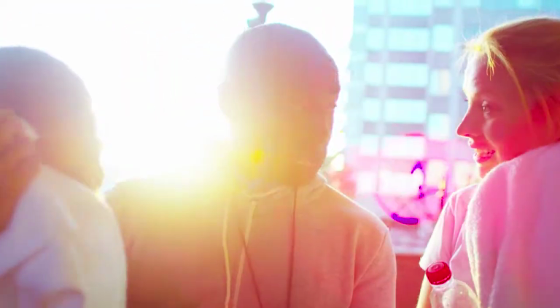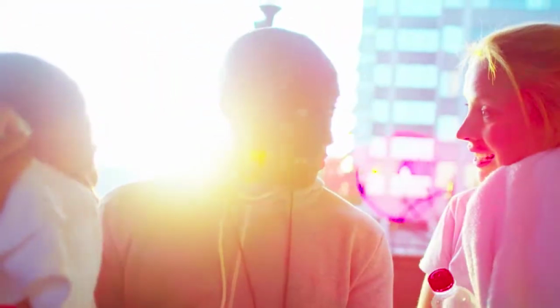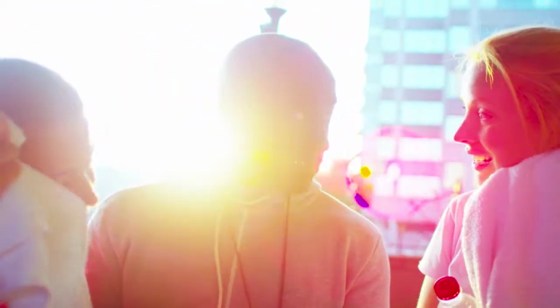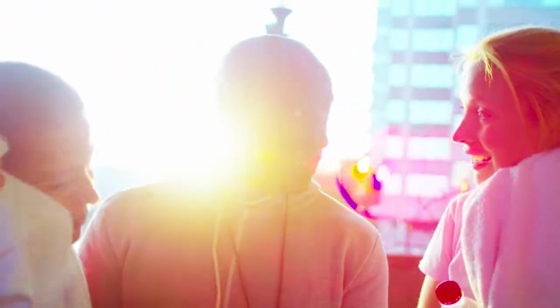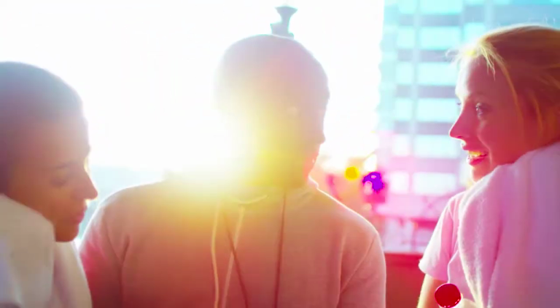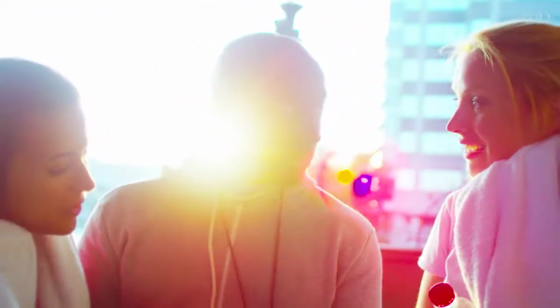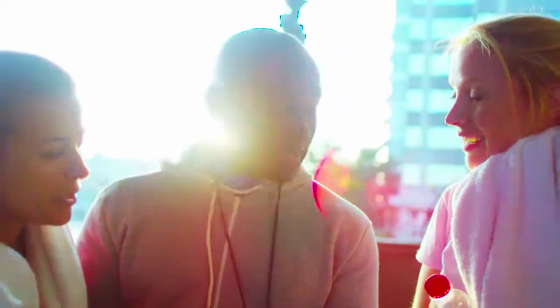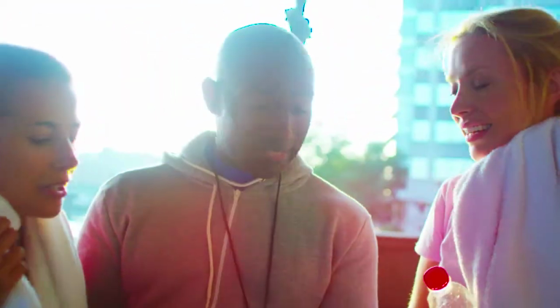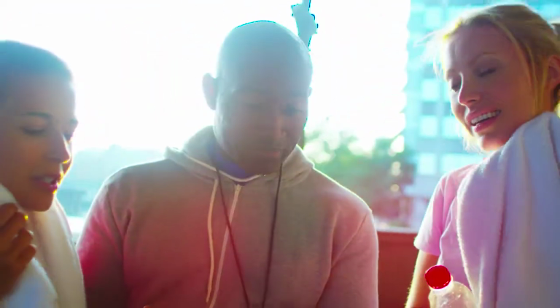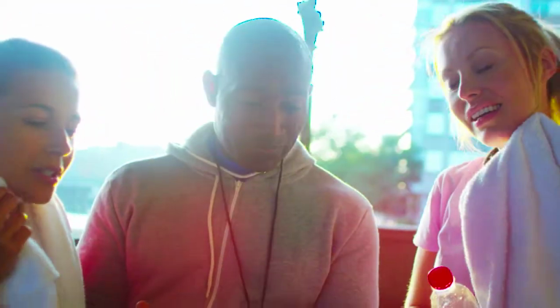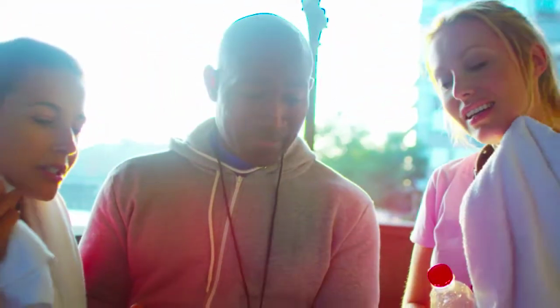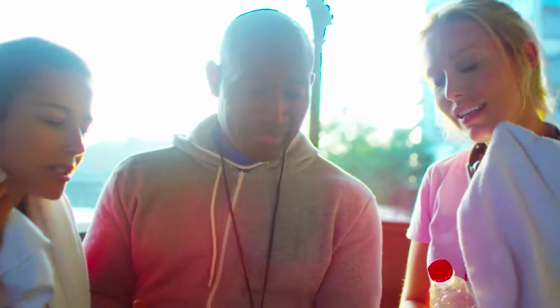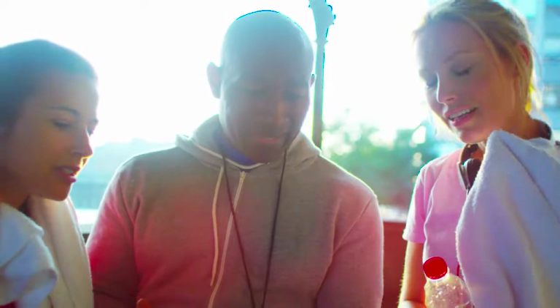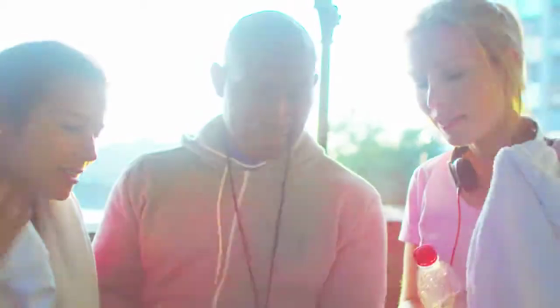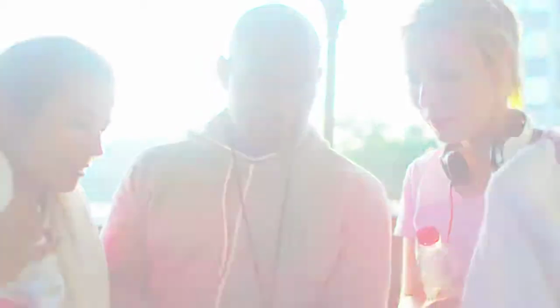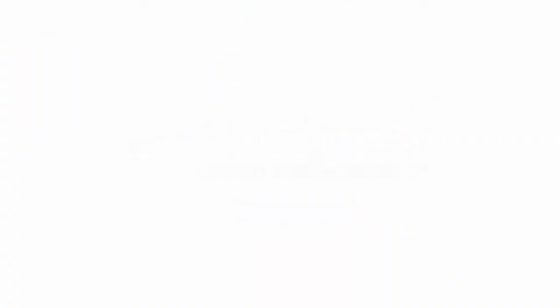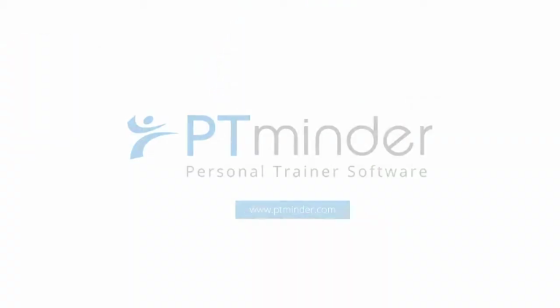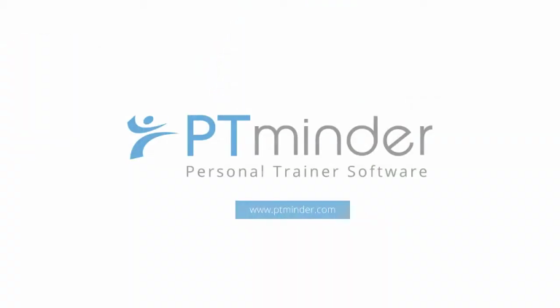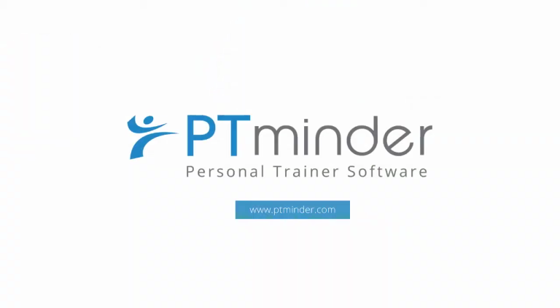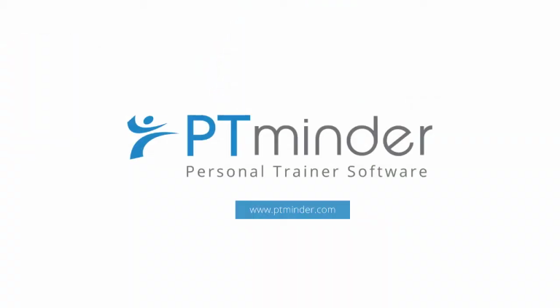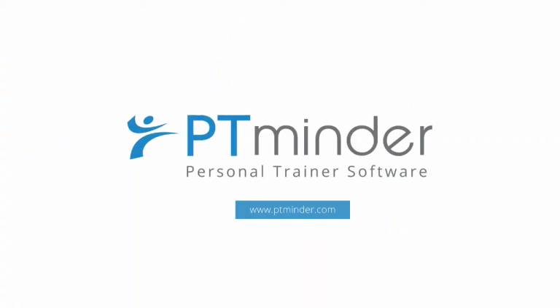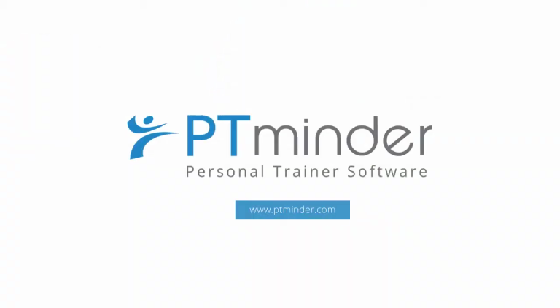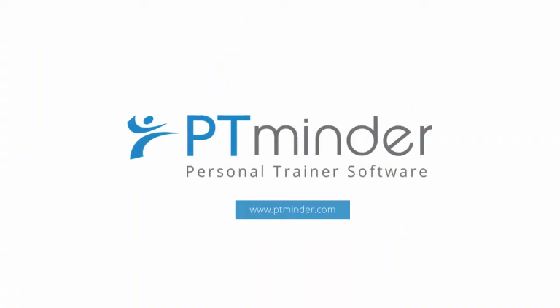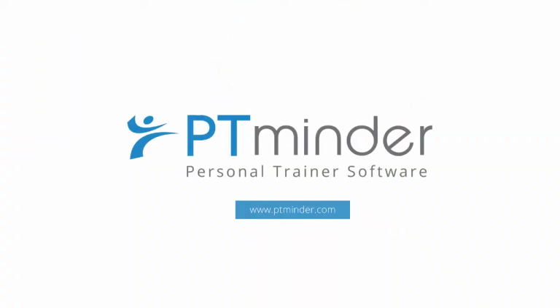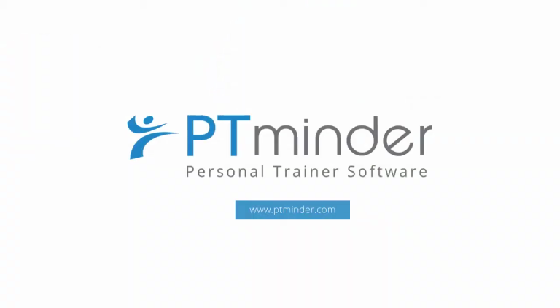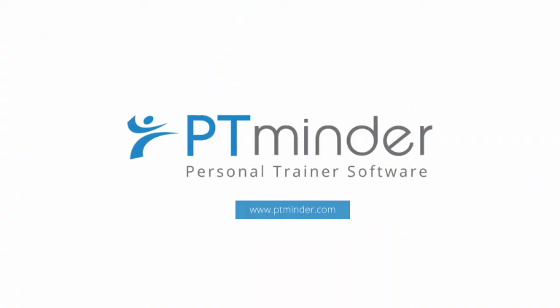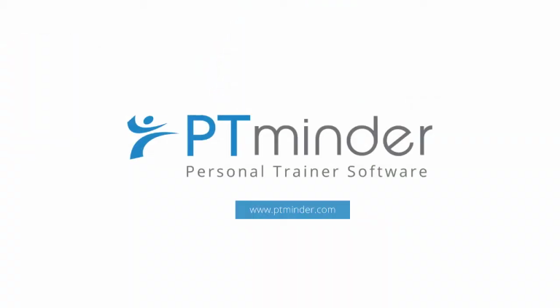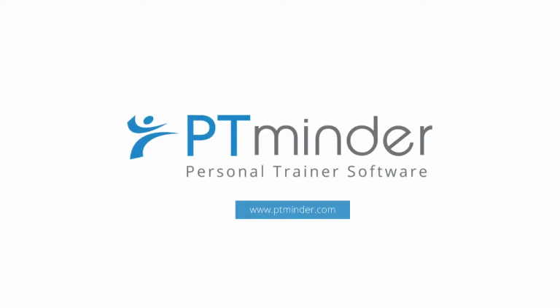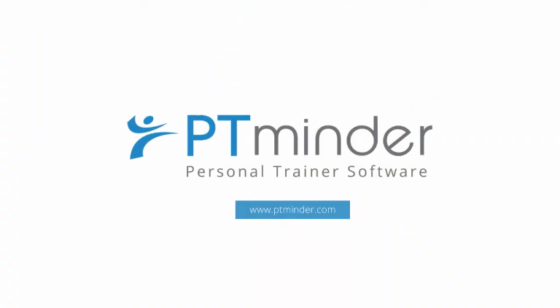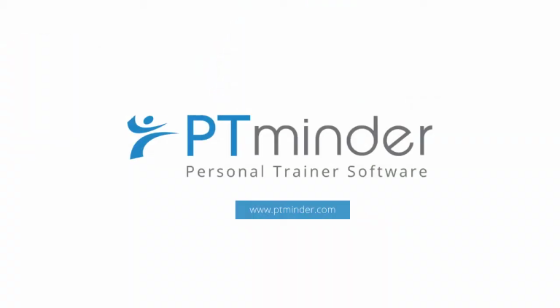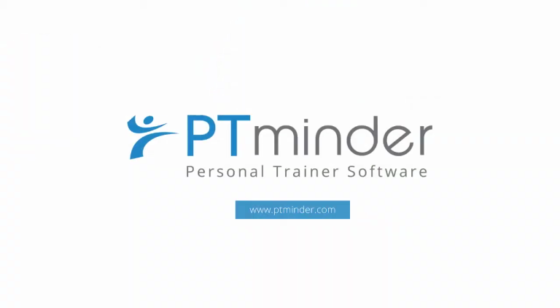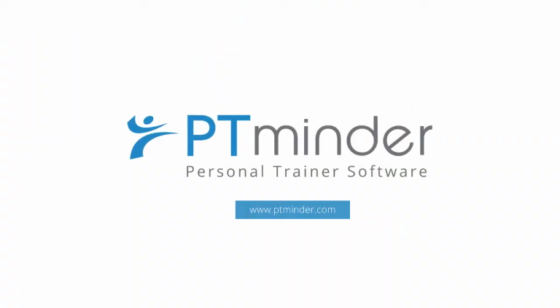Increase efficiency and enhance your personal training business by signing up to PT Minder today.